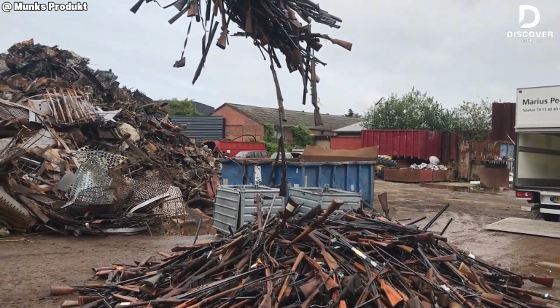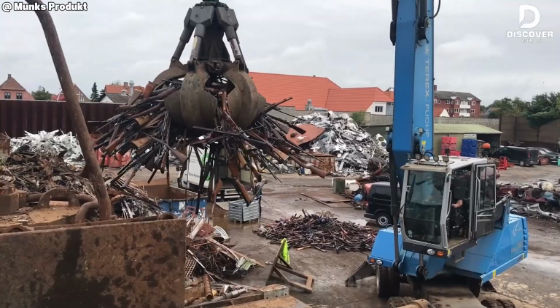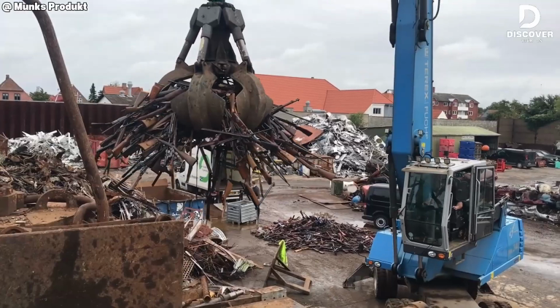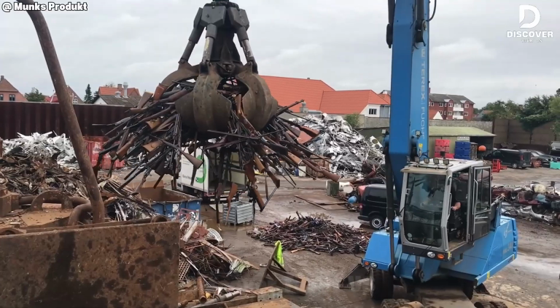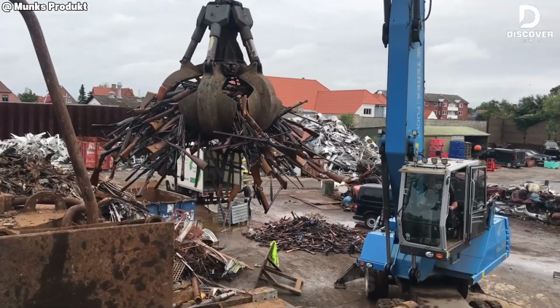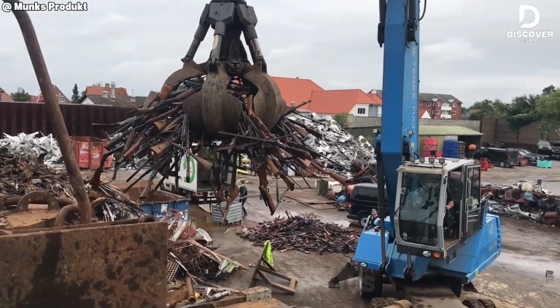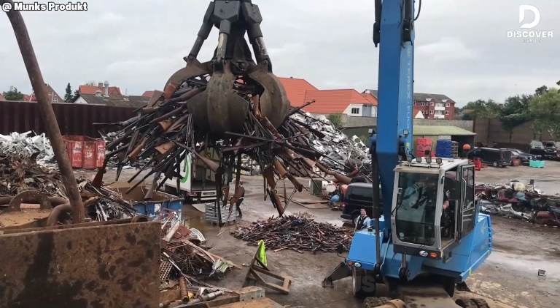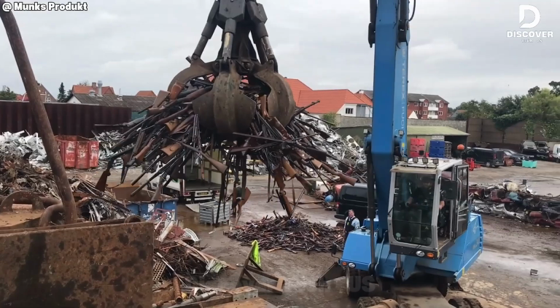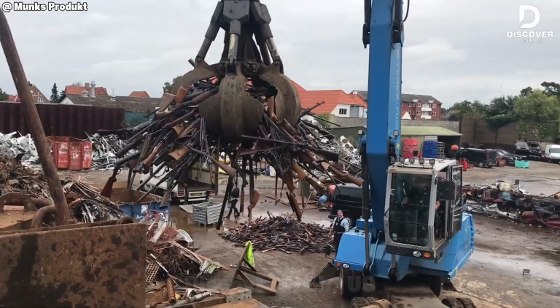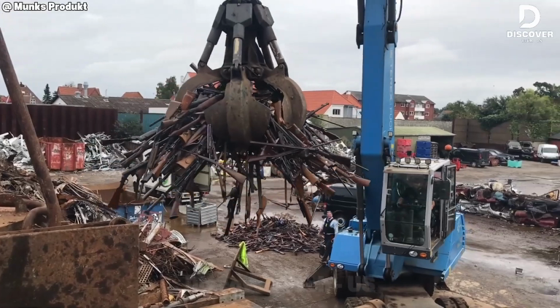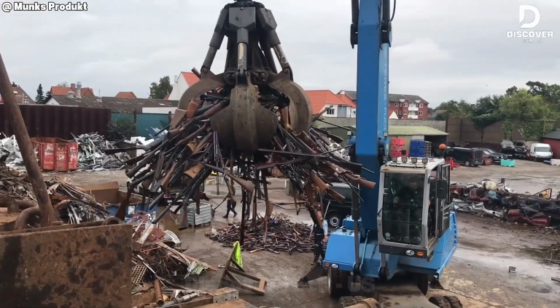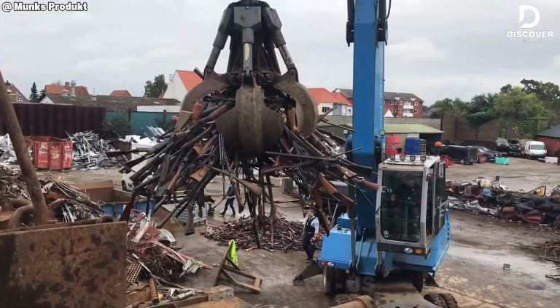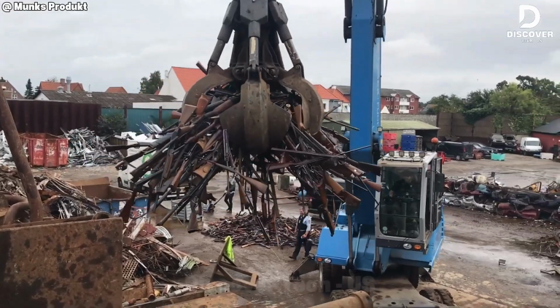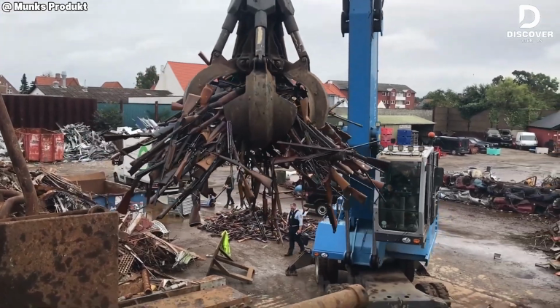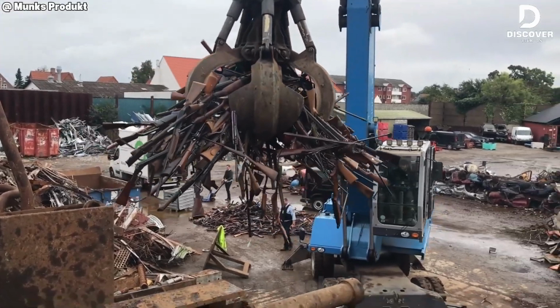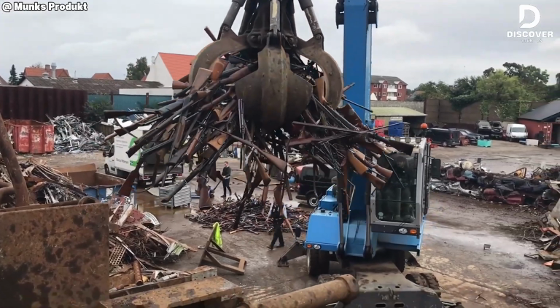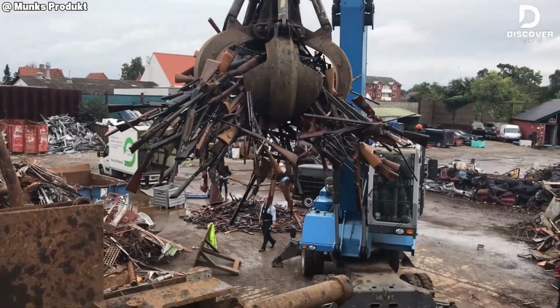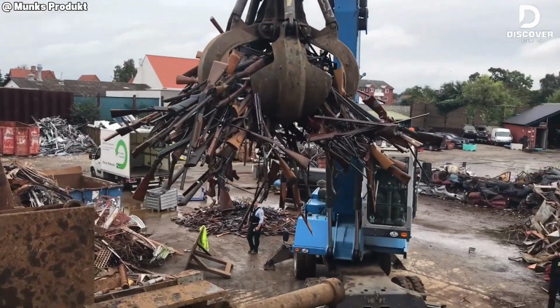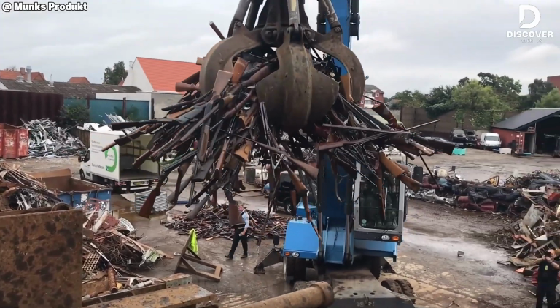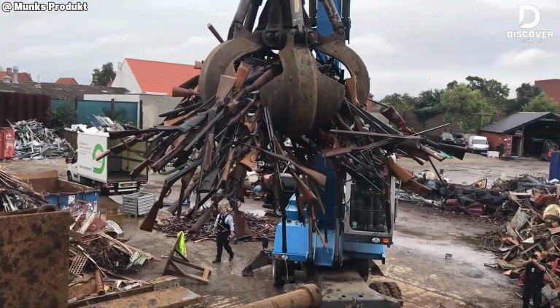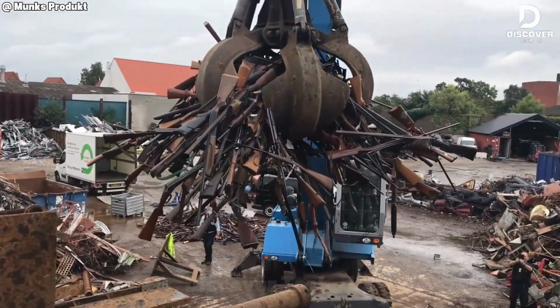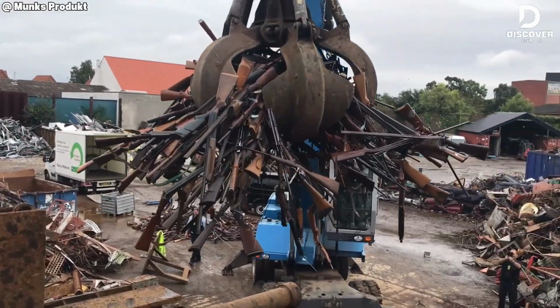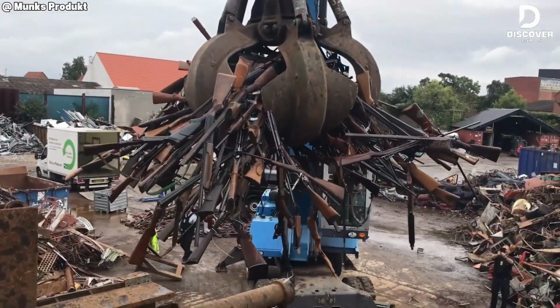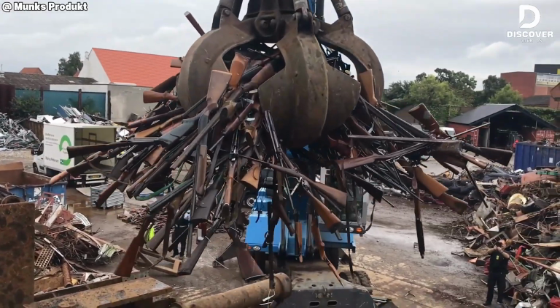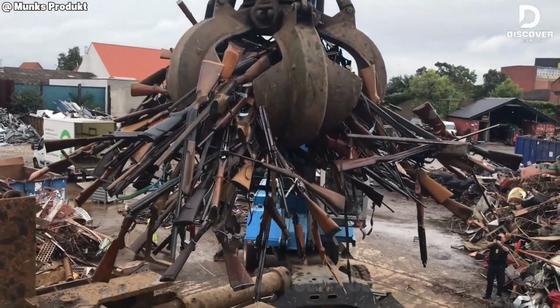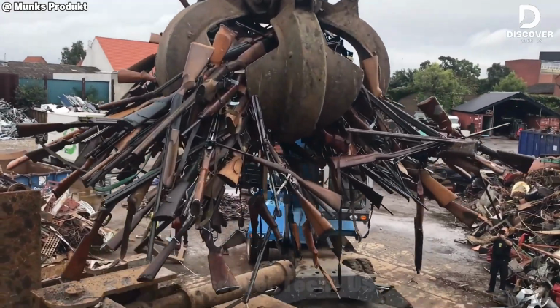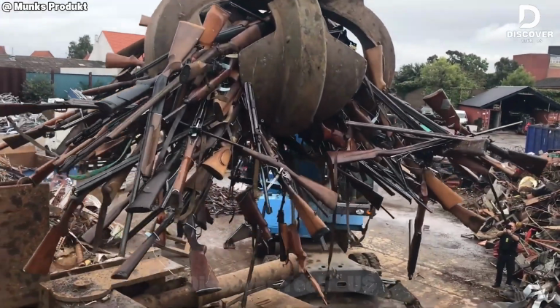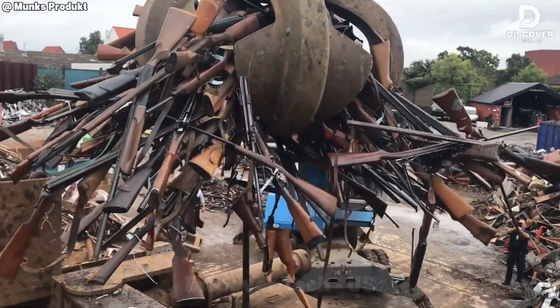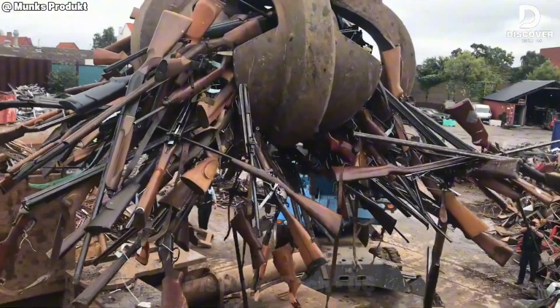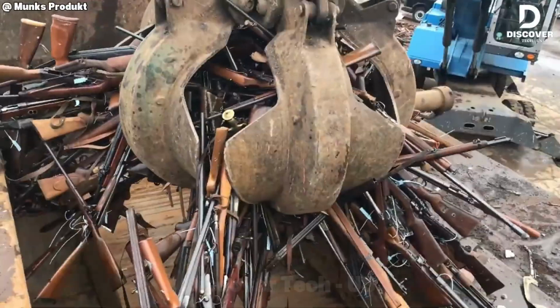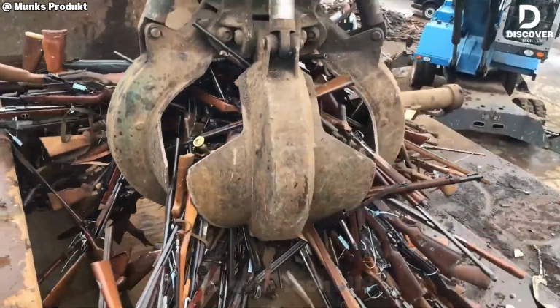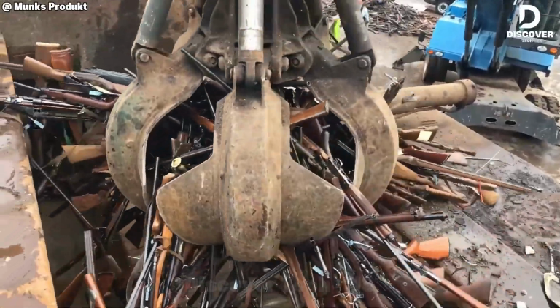Once weapons, now just scrap. One crunch and their history is gone. Goodbye, relics of the past.